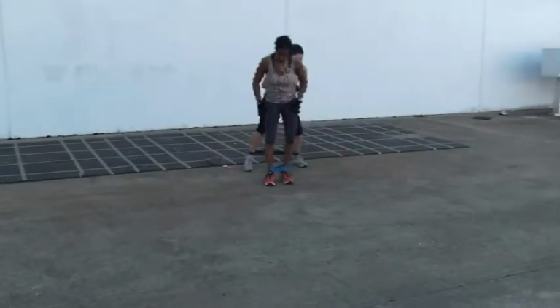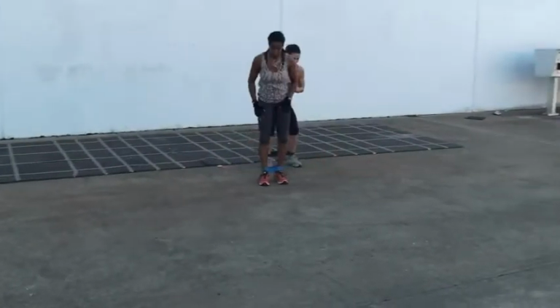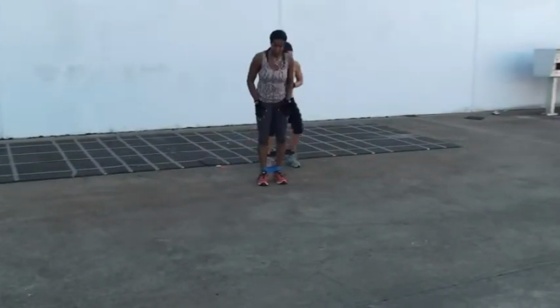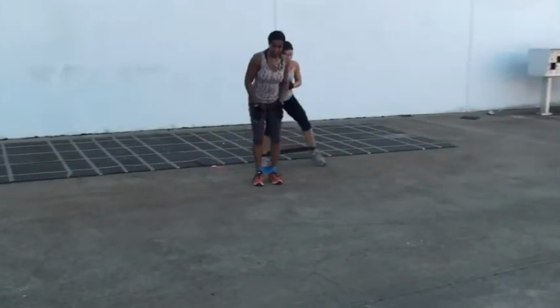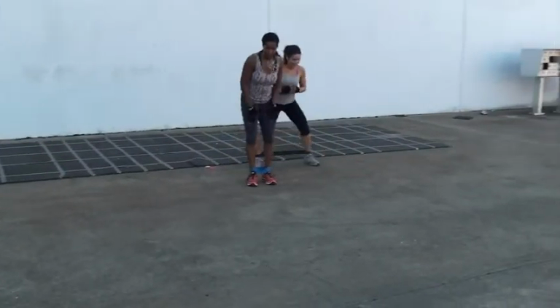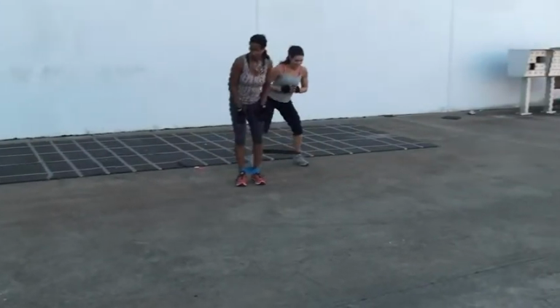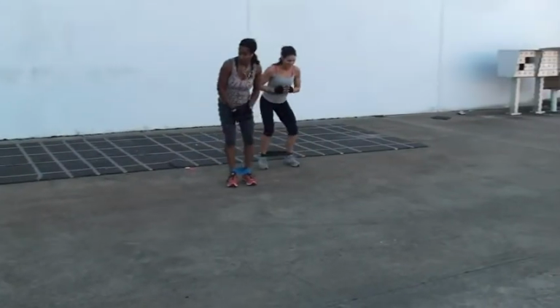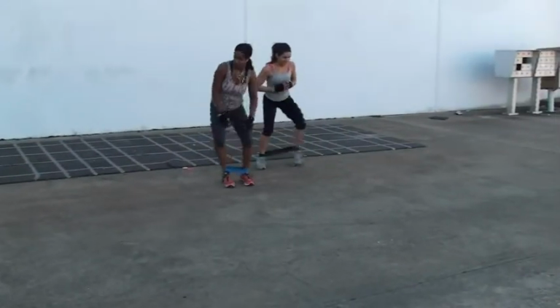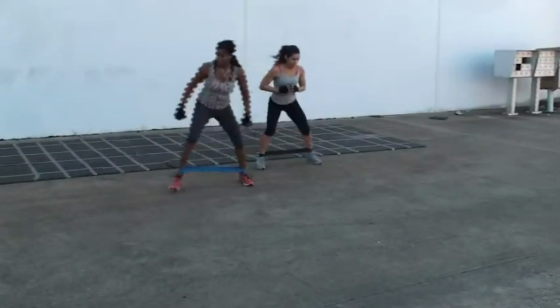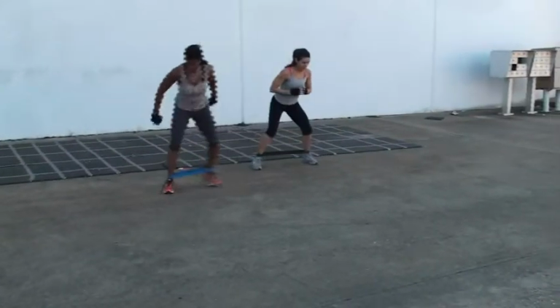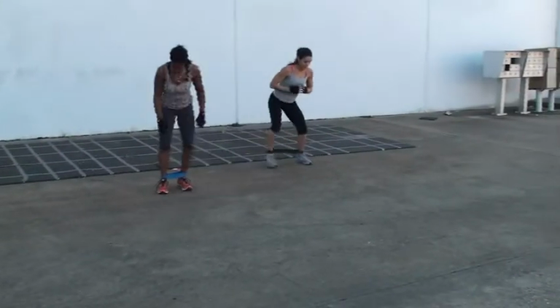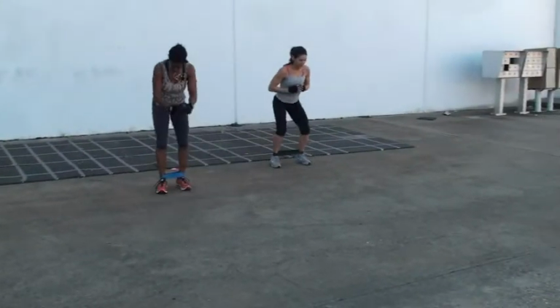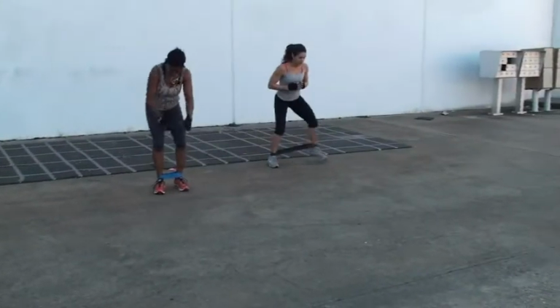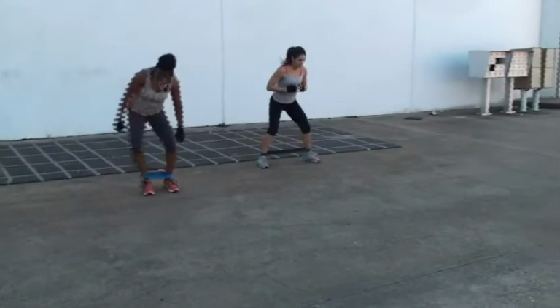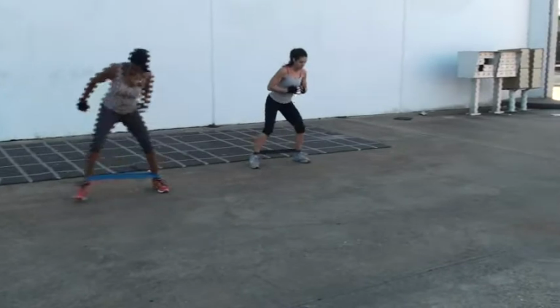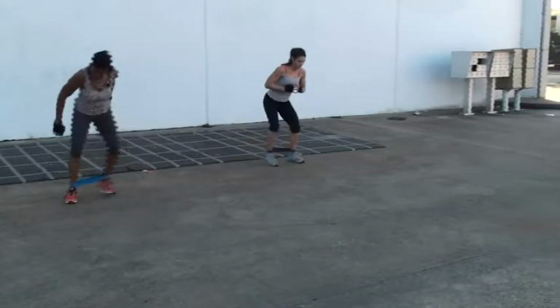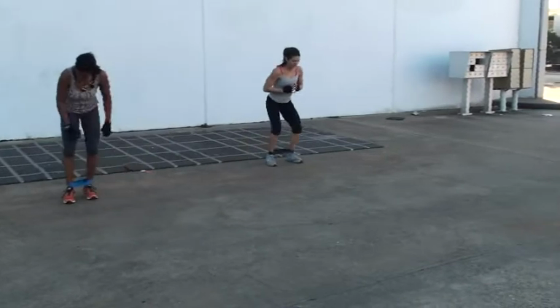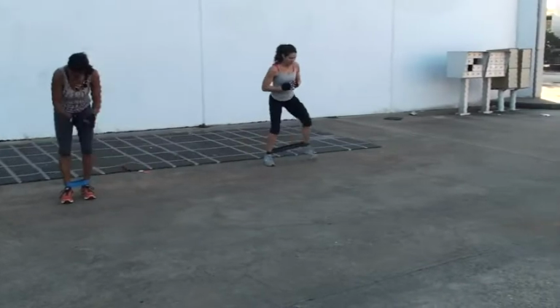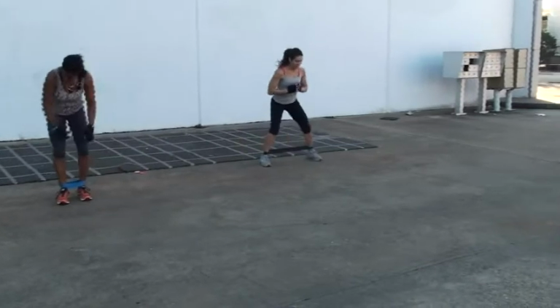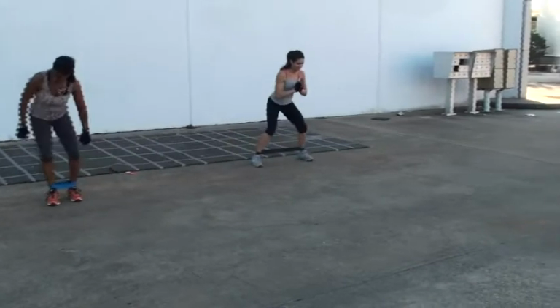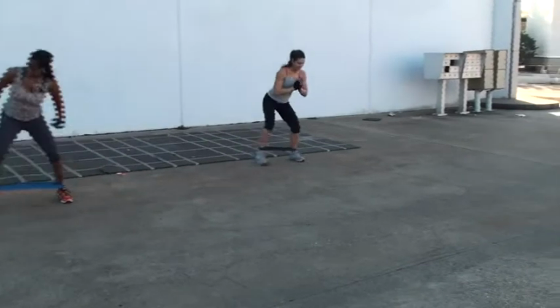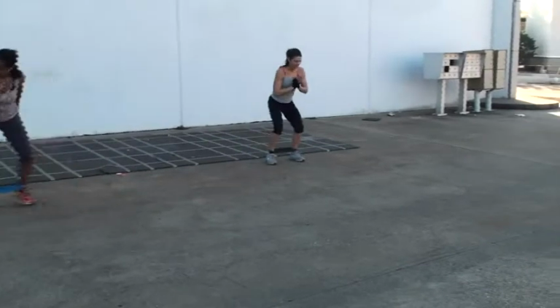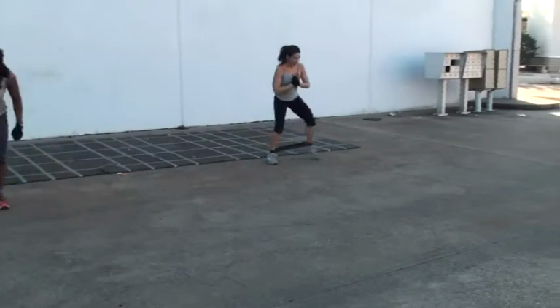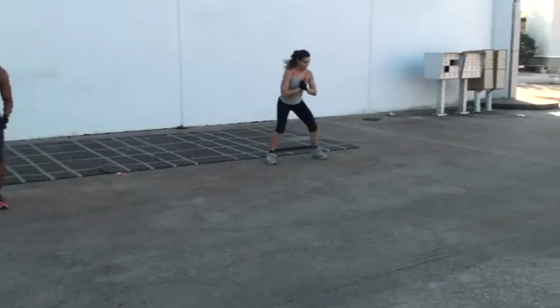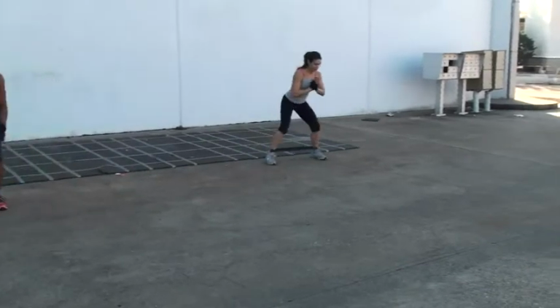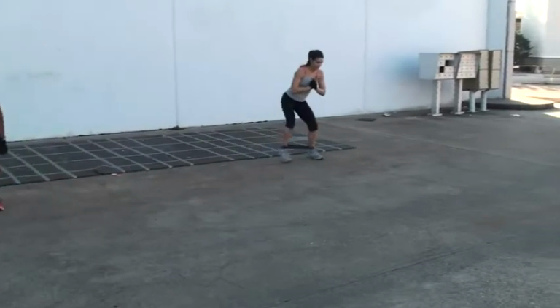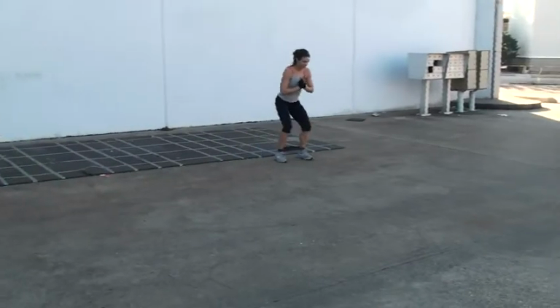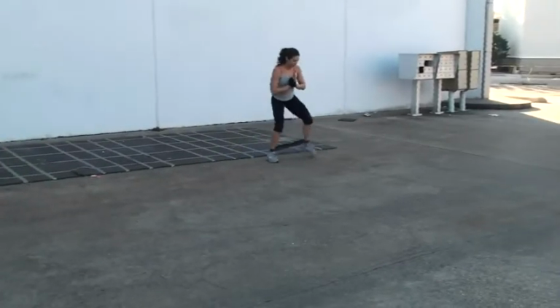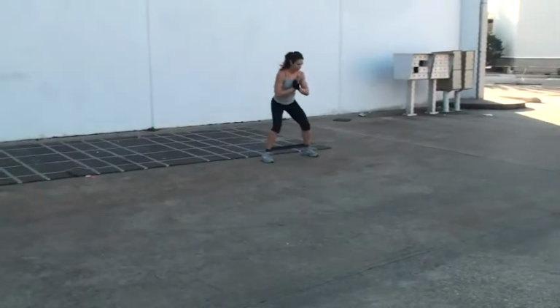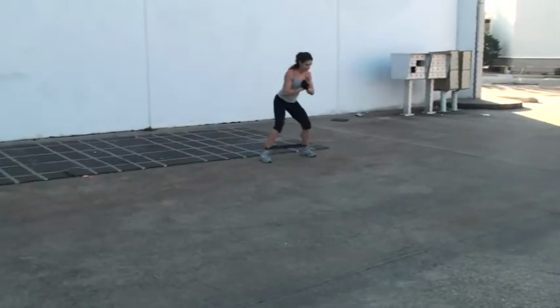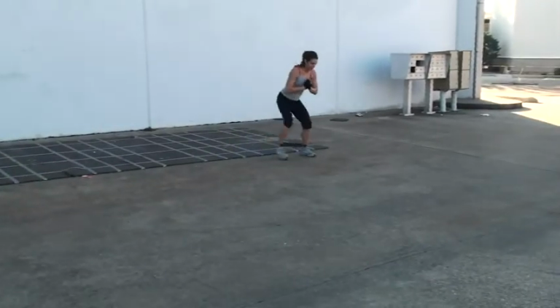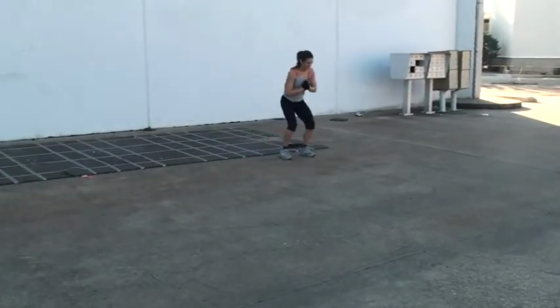And in defense of Miss Sarah, I love her so — that's her last set, she's tired as hell. Big step, little step, big step, little step.